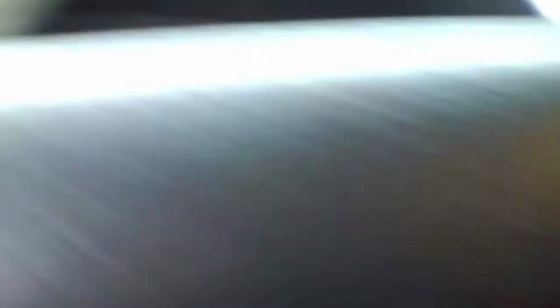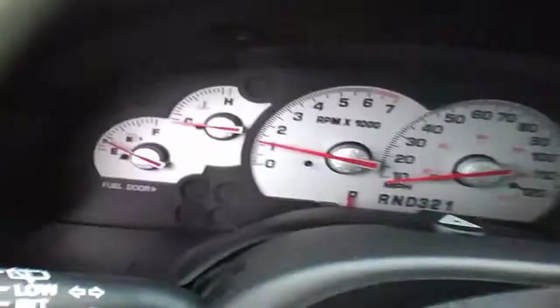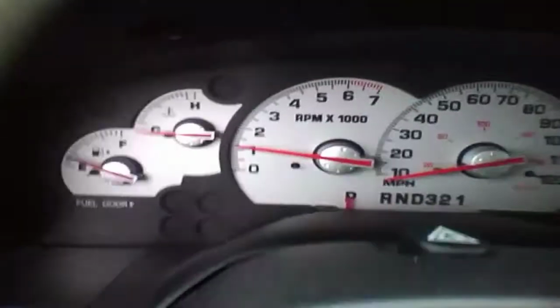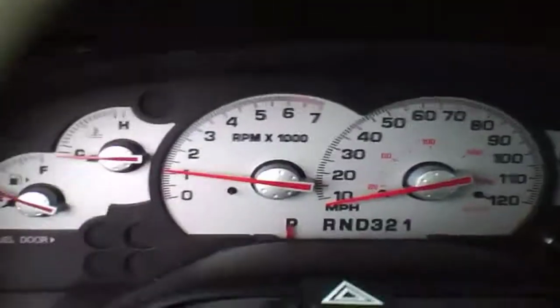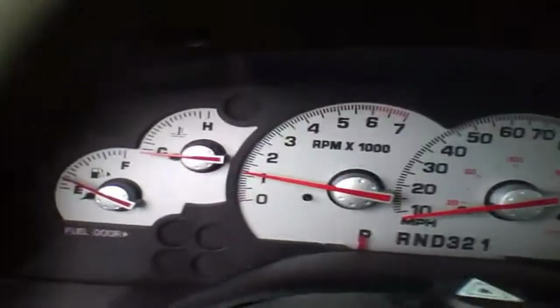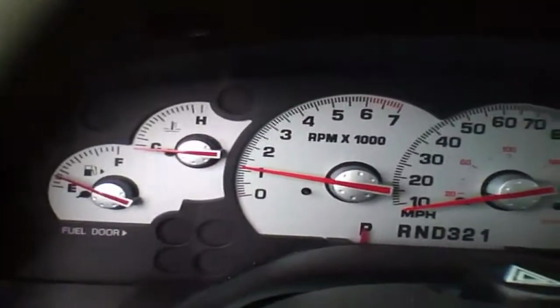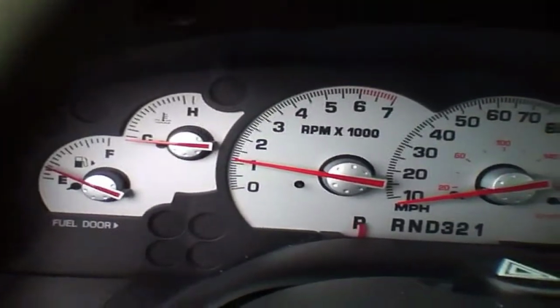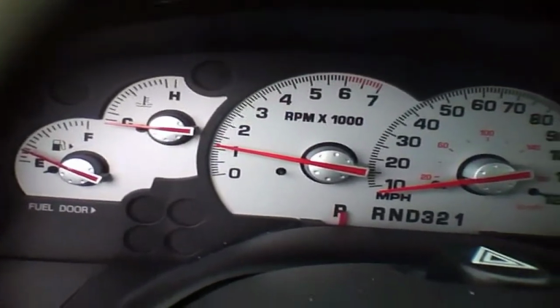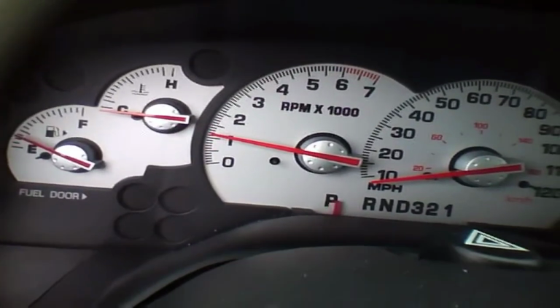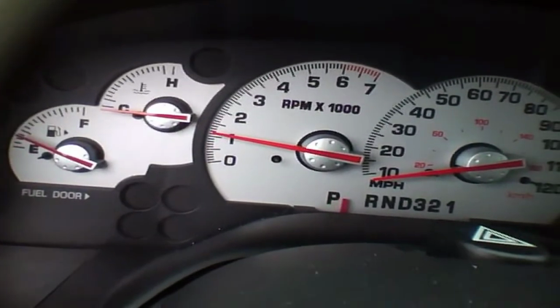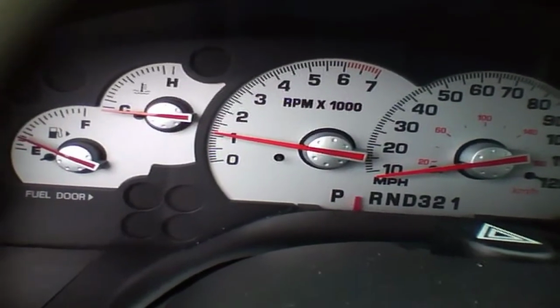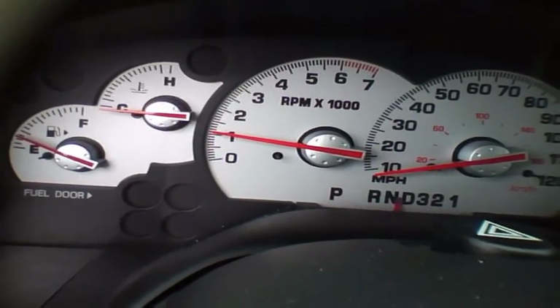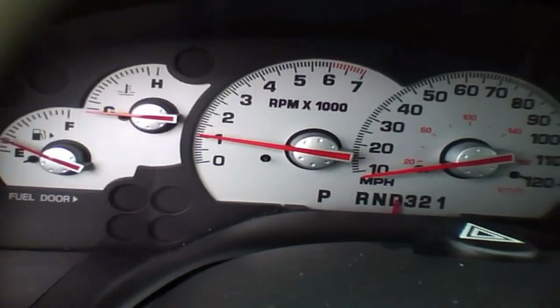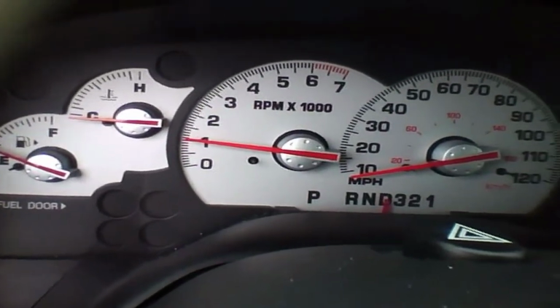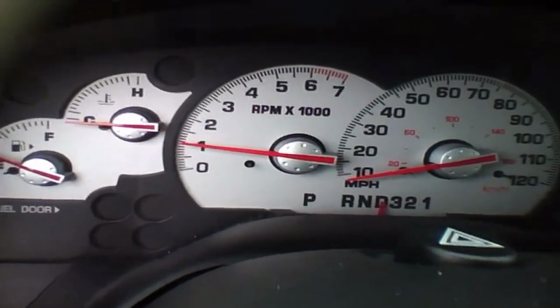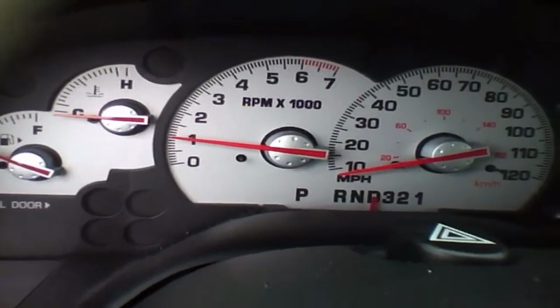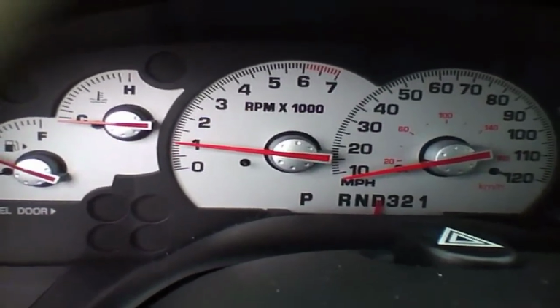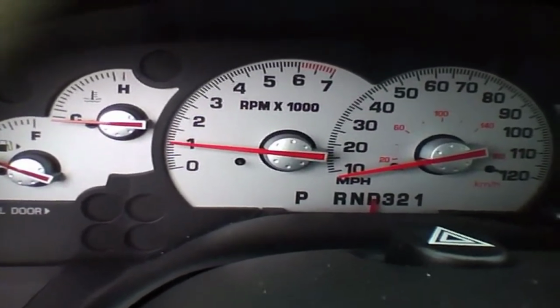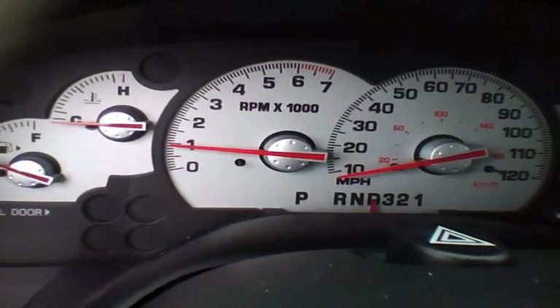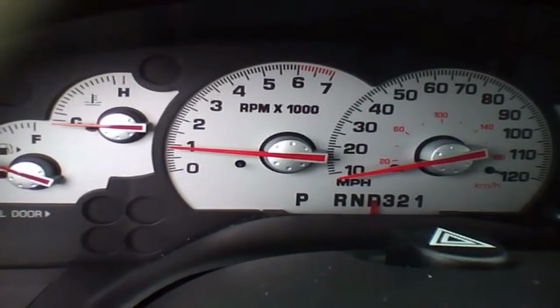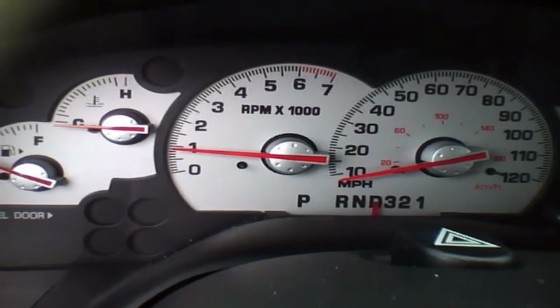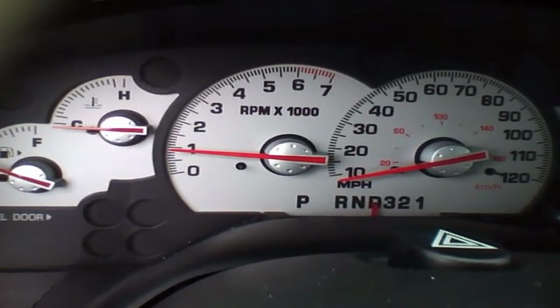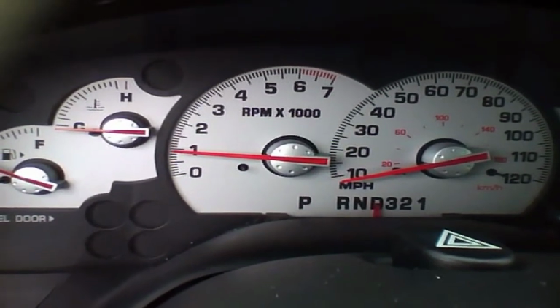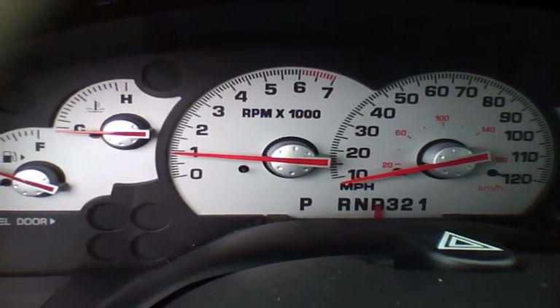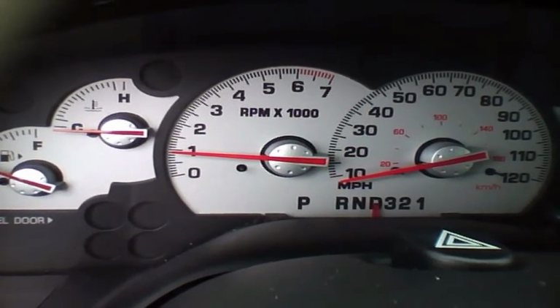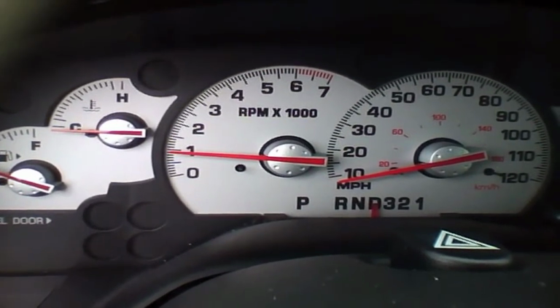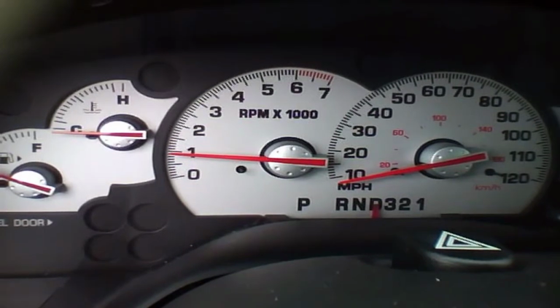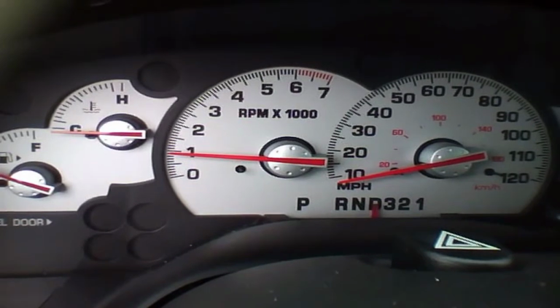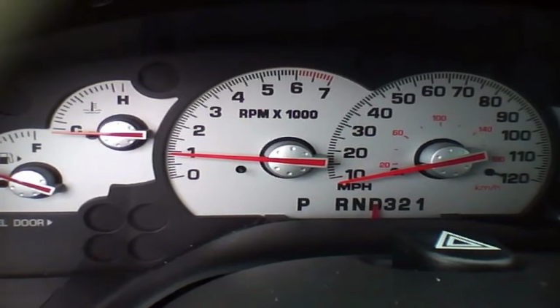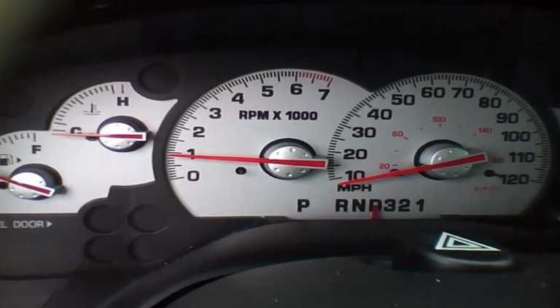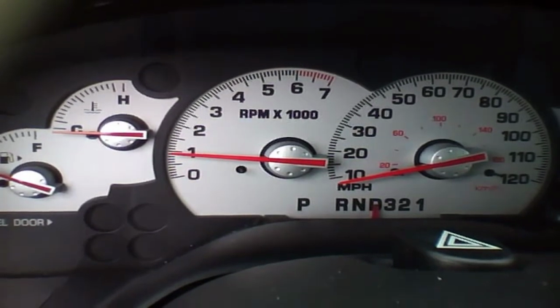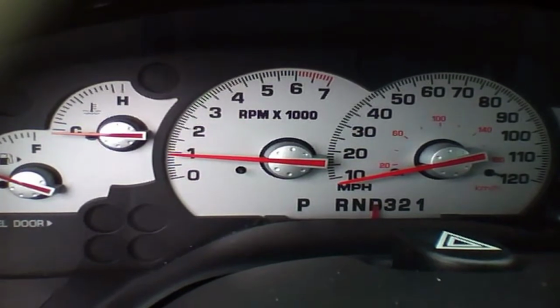This is a 5-speed automatic, which really has been known to not be that quite reliable.